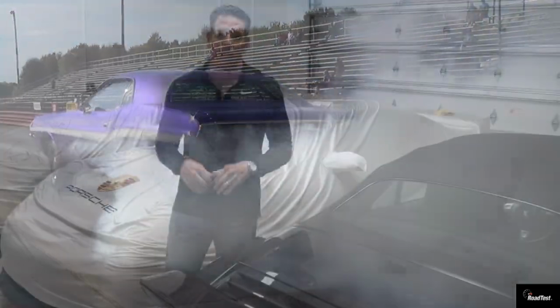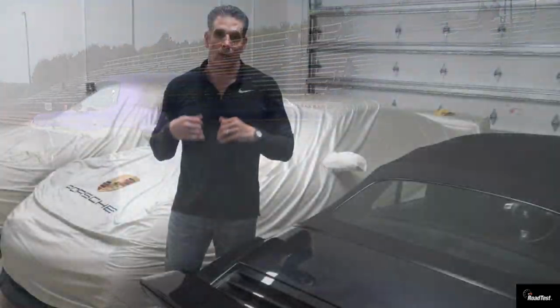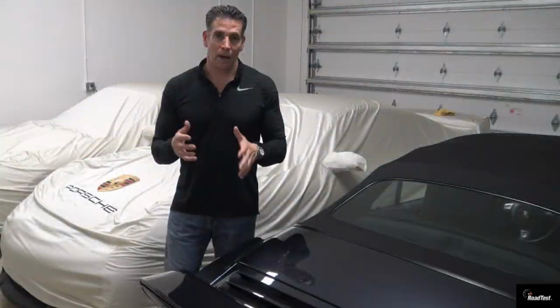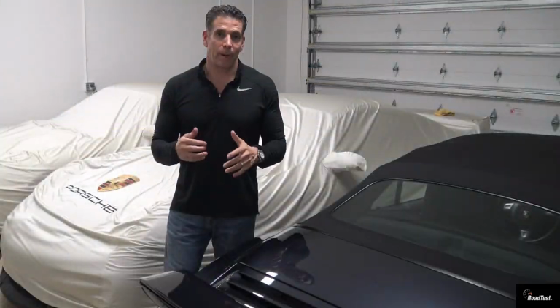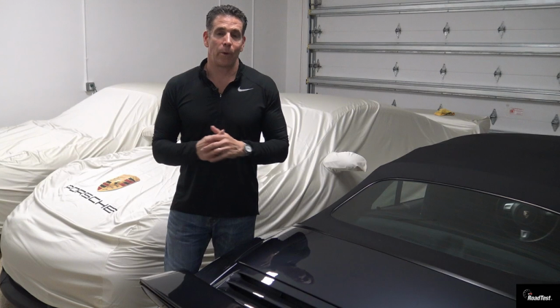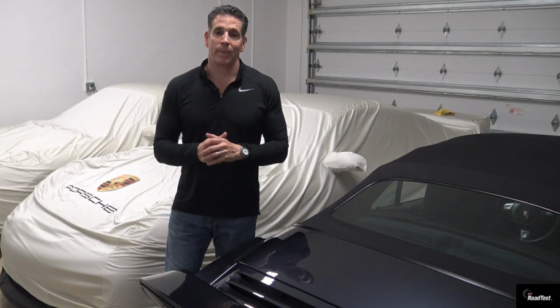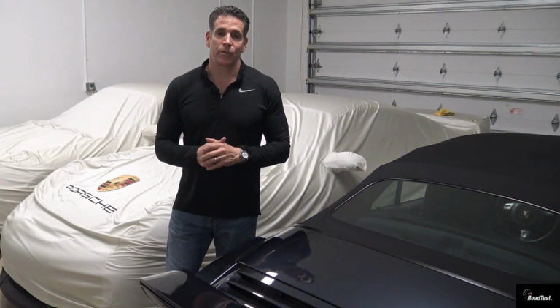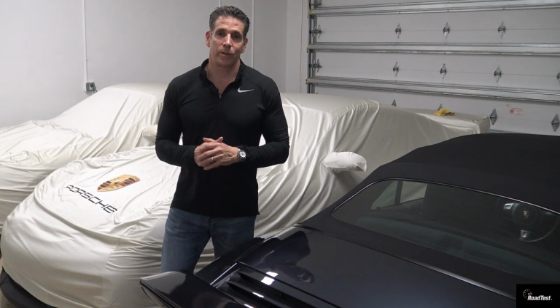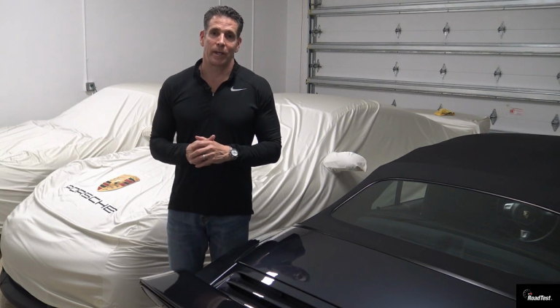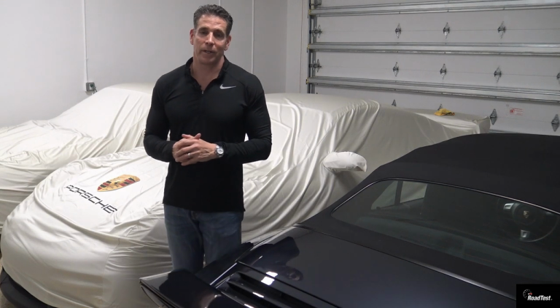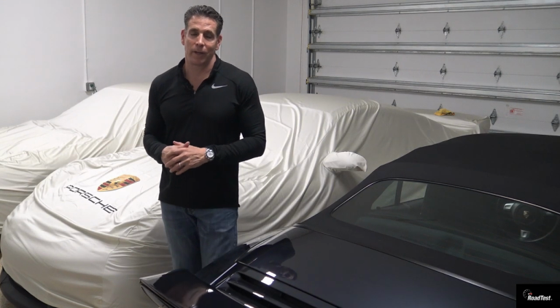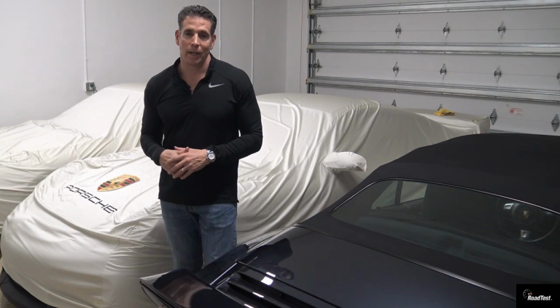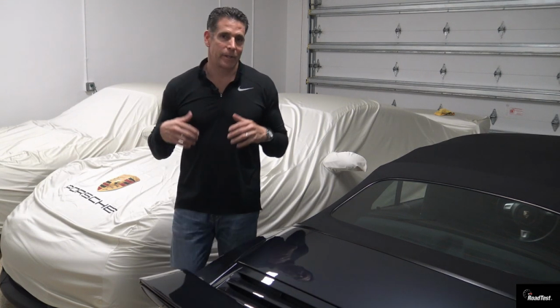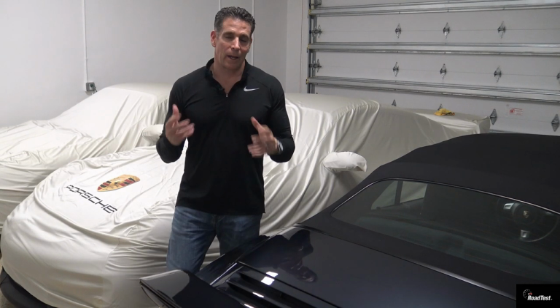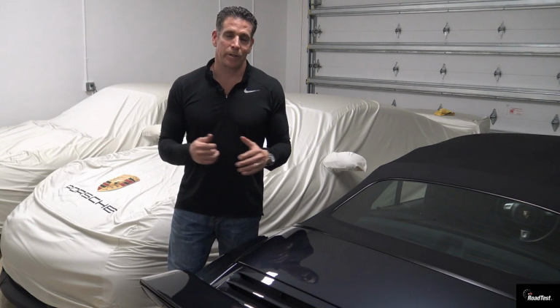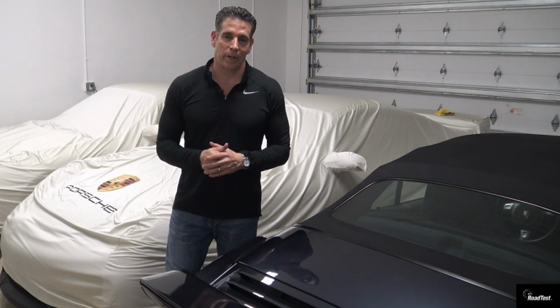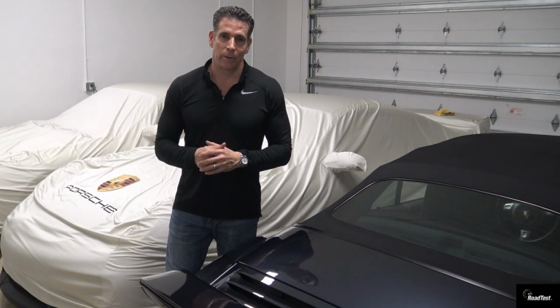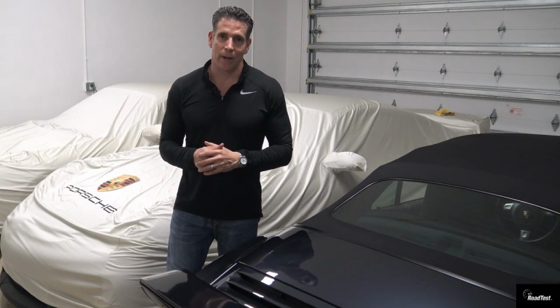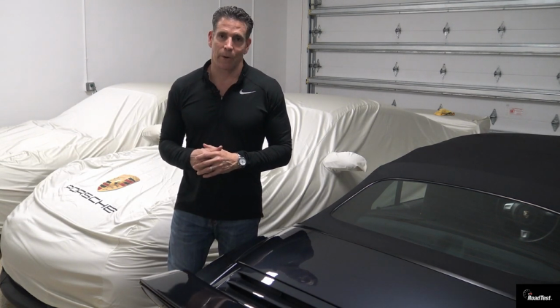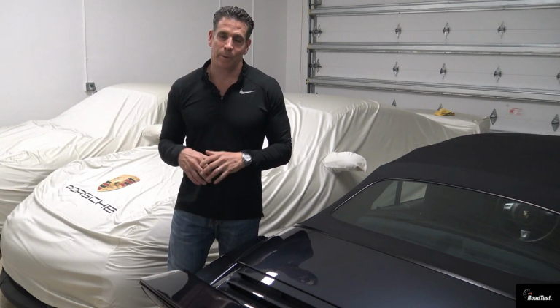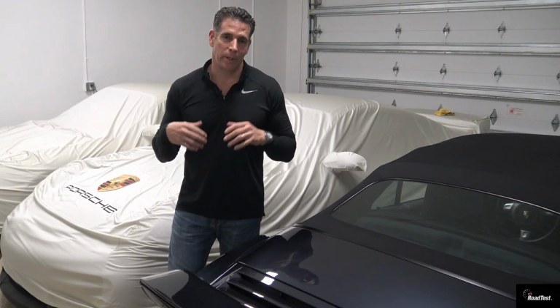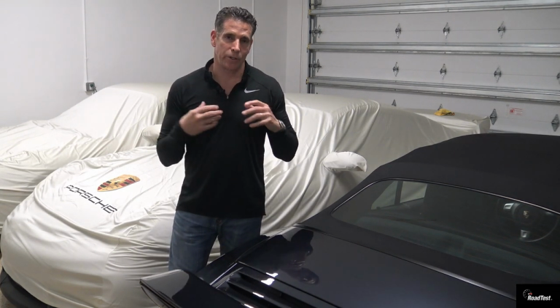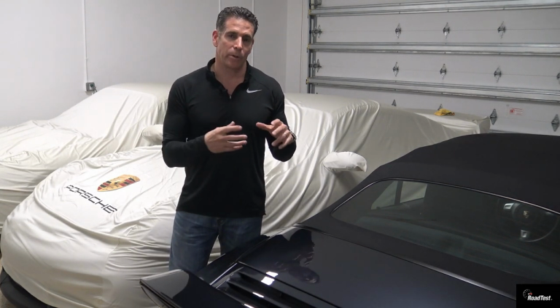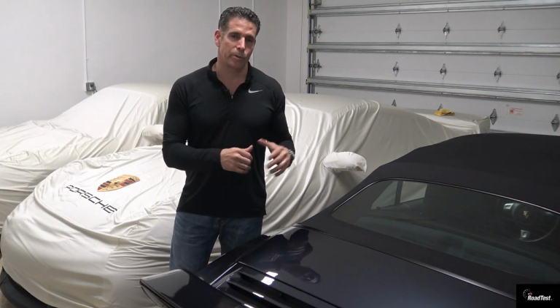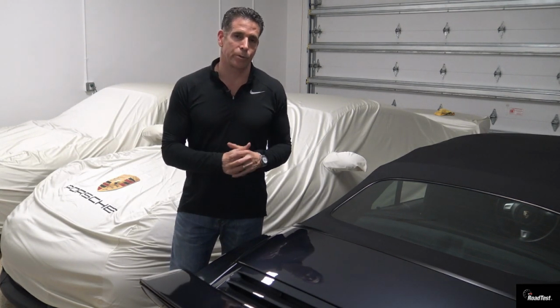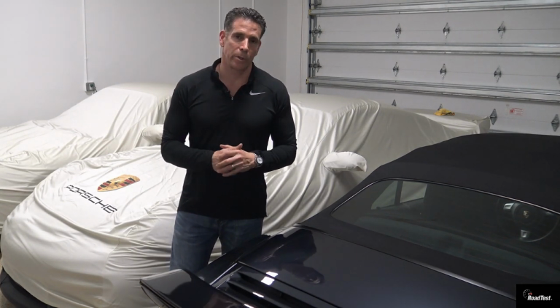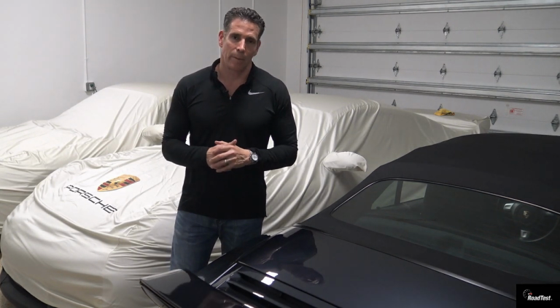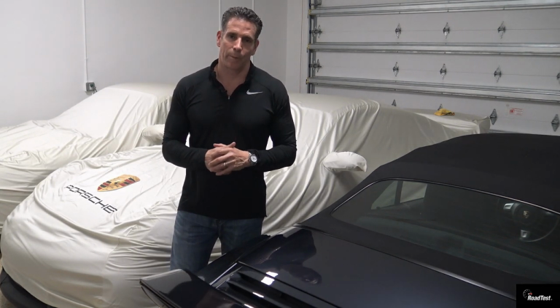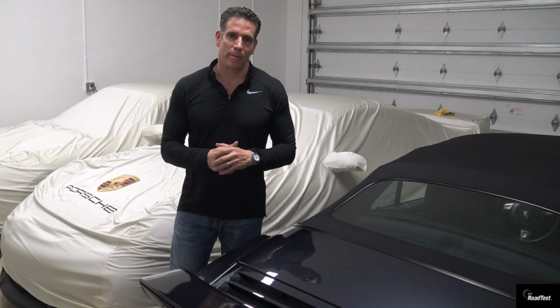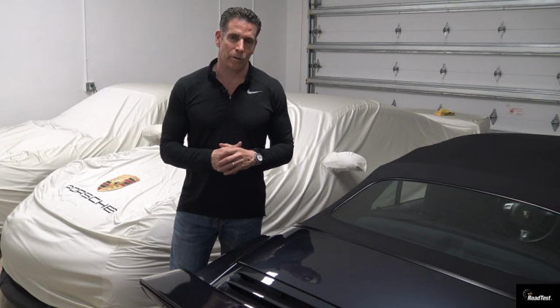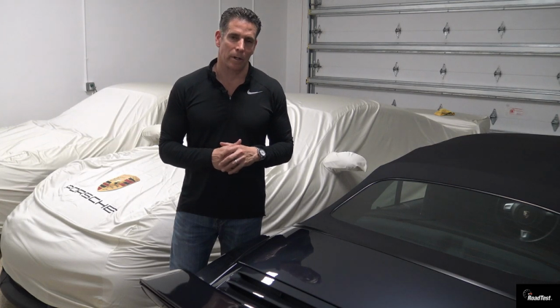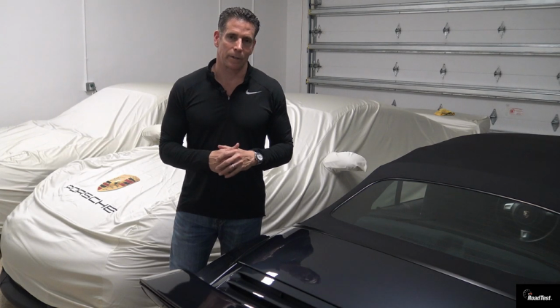Hey everybody welcome back to Road Test TV. Today I wanted to bring you a drag race between two old-school Mopar muscle cars.